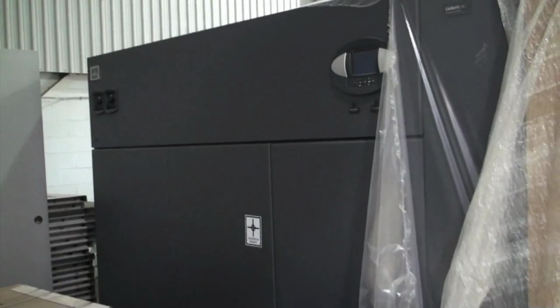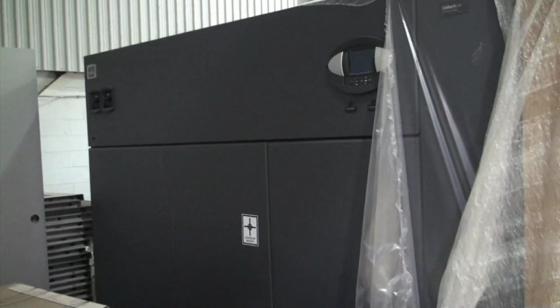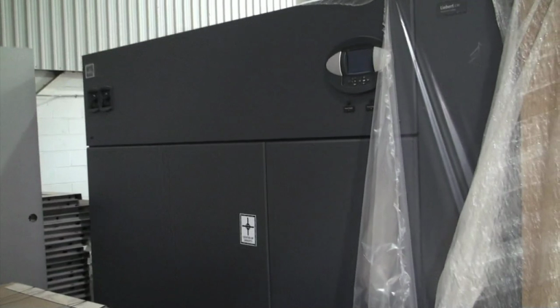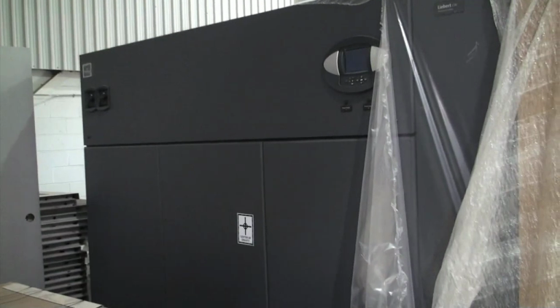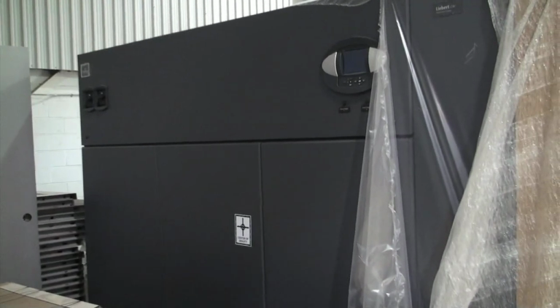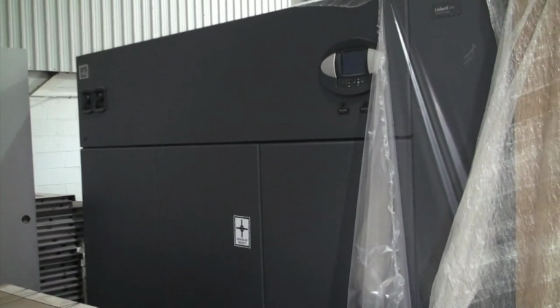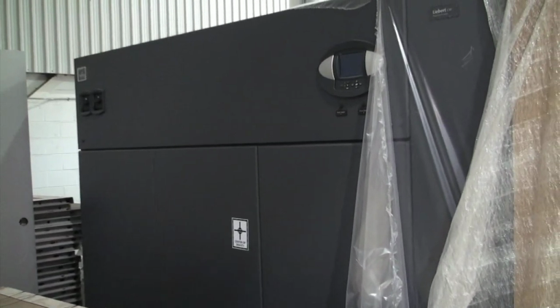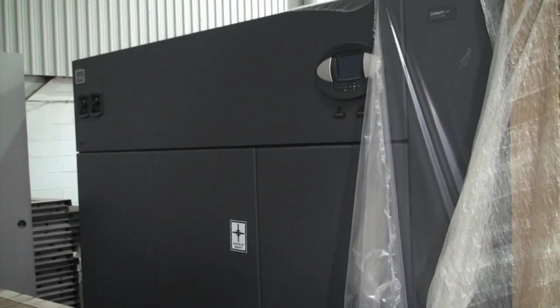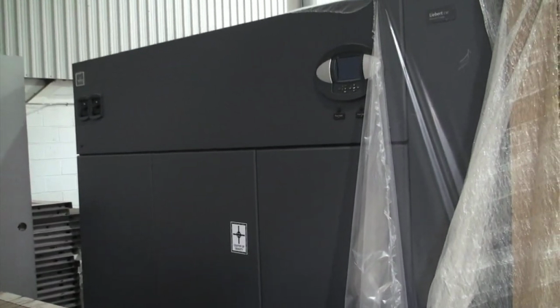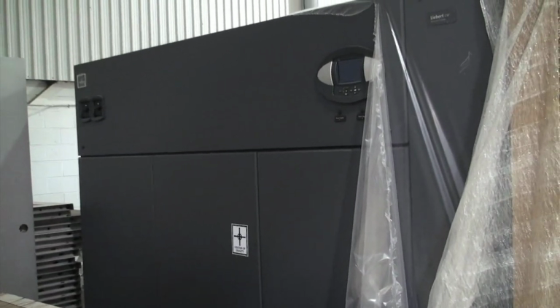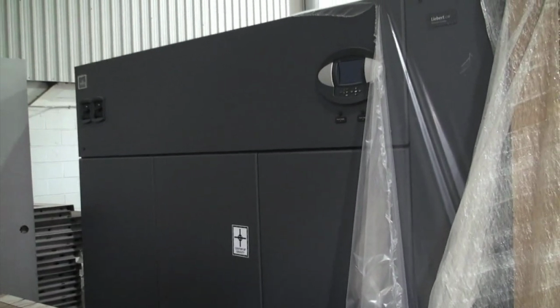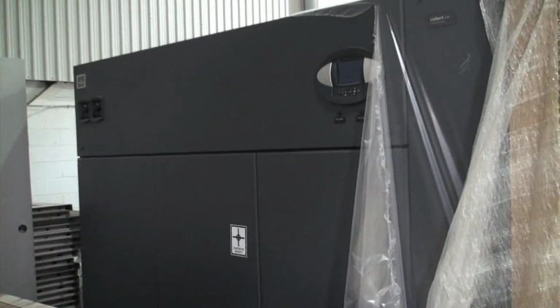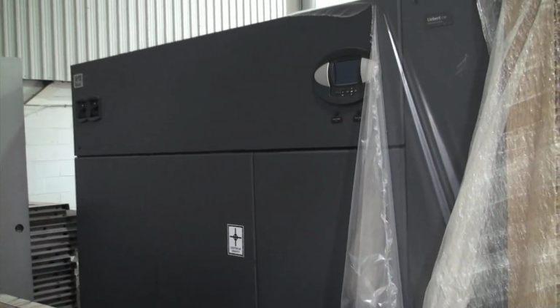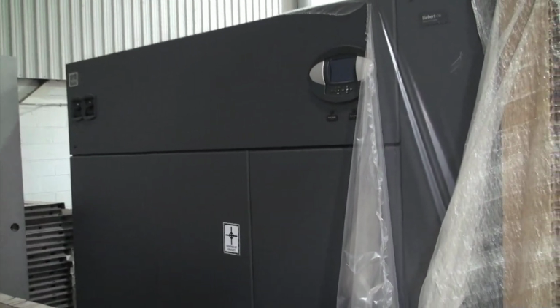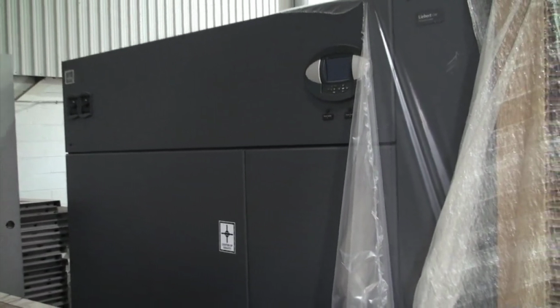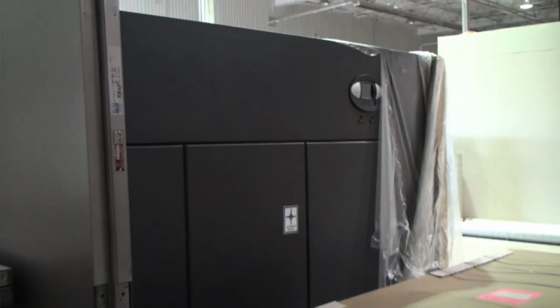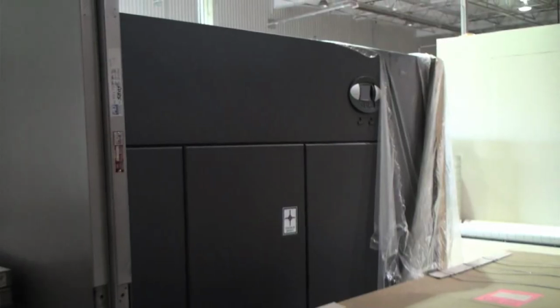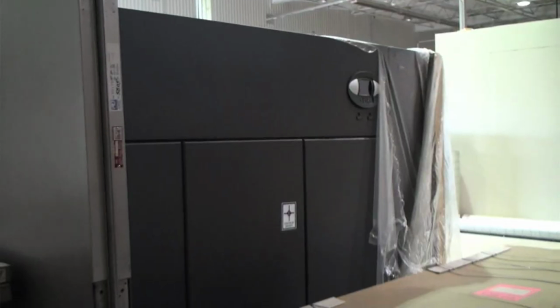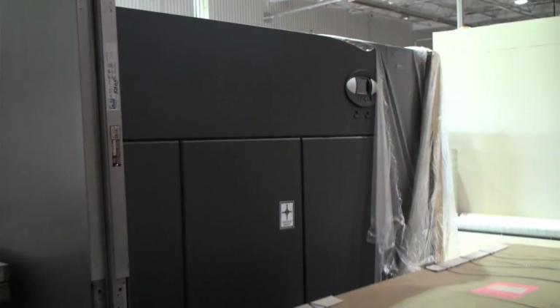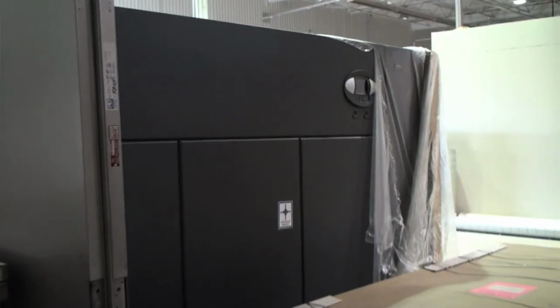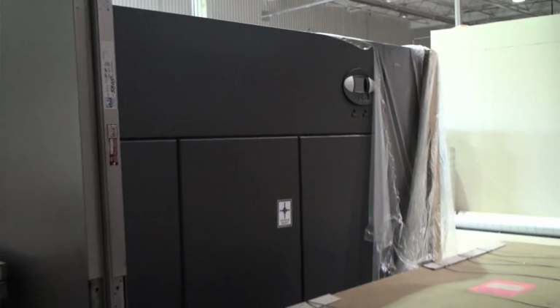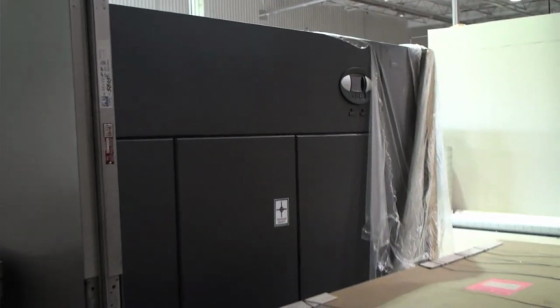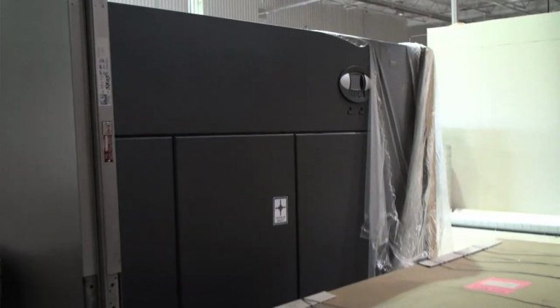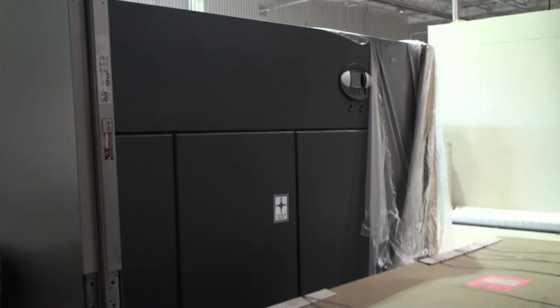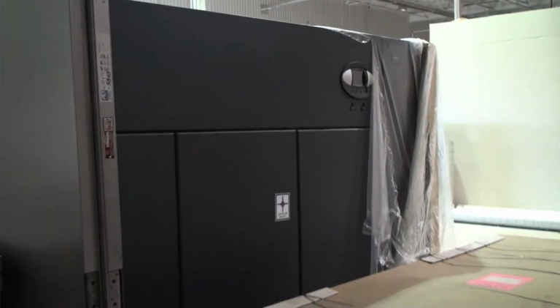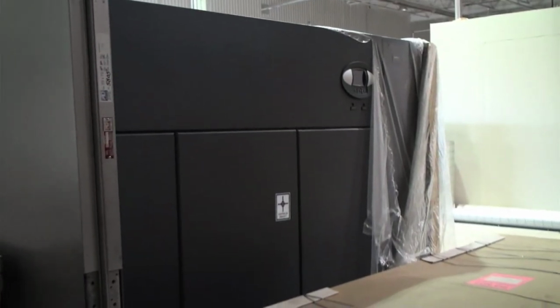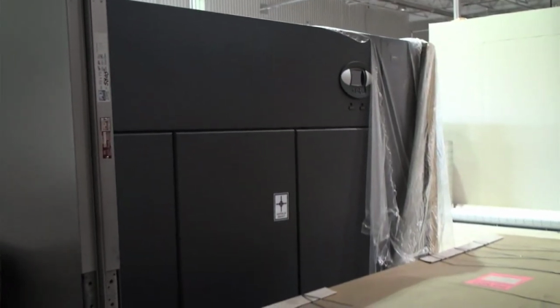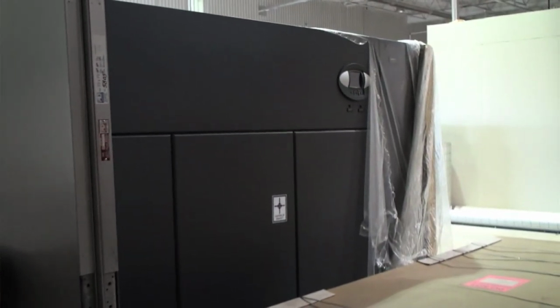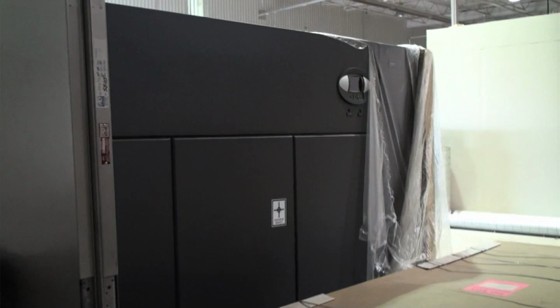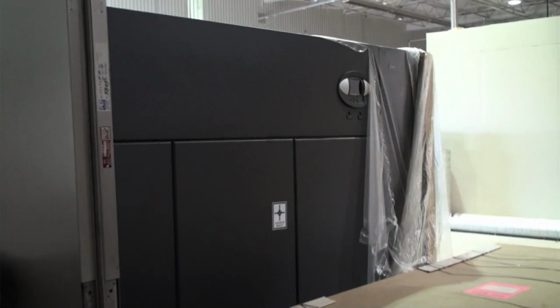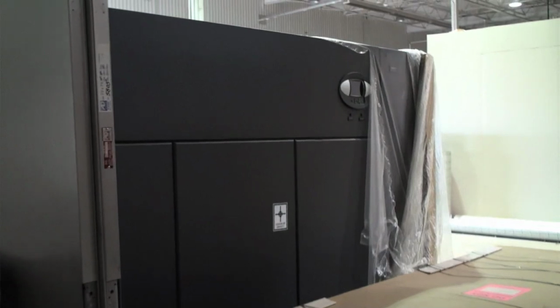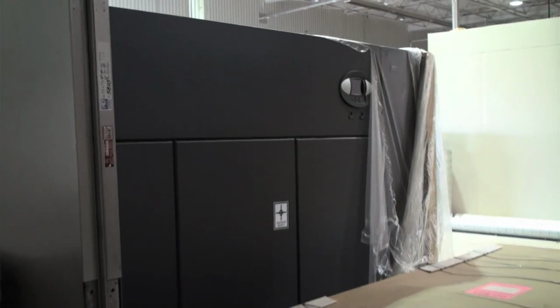Here we have the Liebert 181 — pretty much the Cadillac of air conditioning units. They're about as big as you can get.